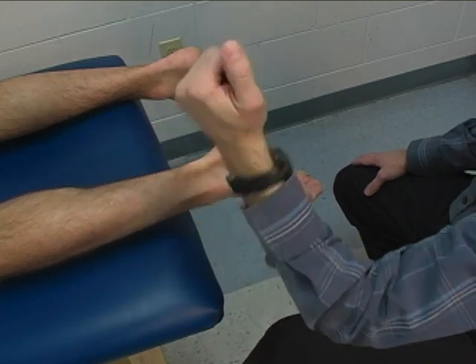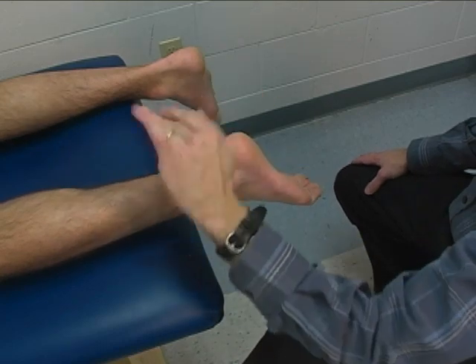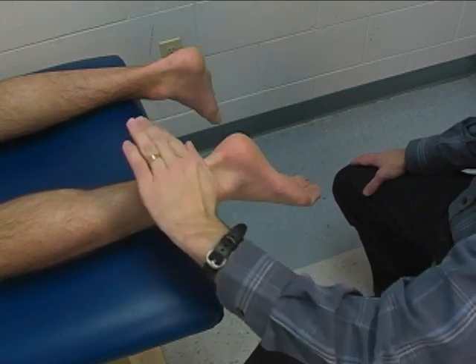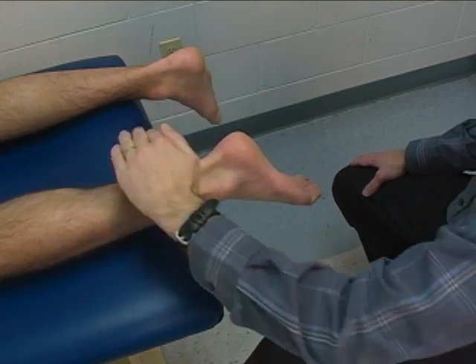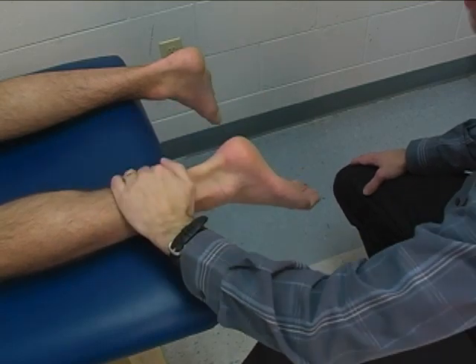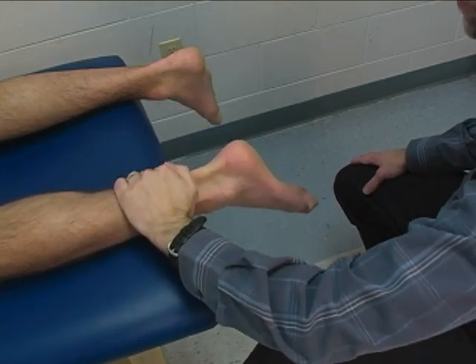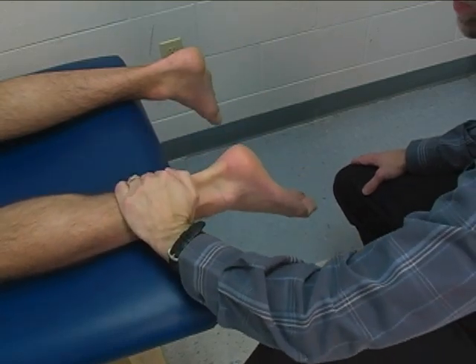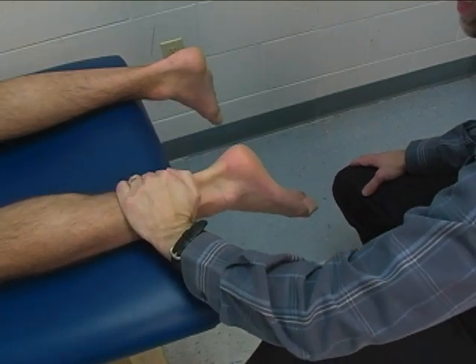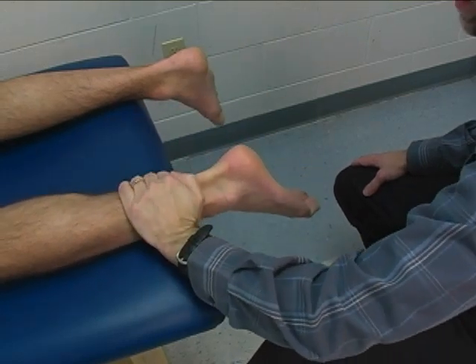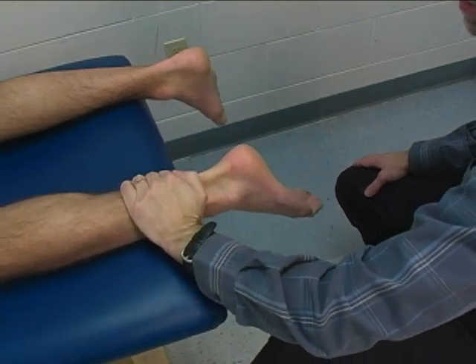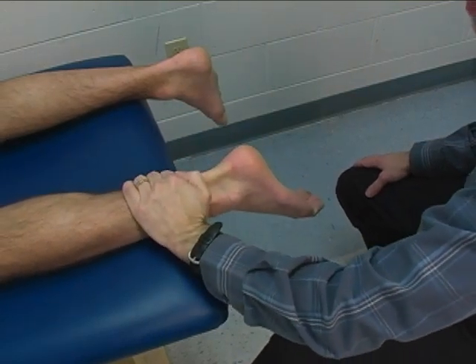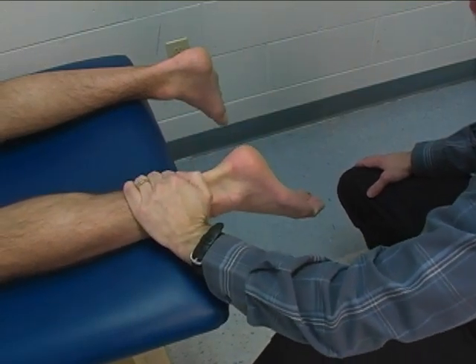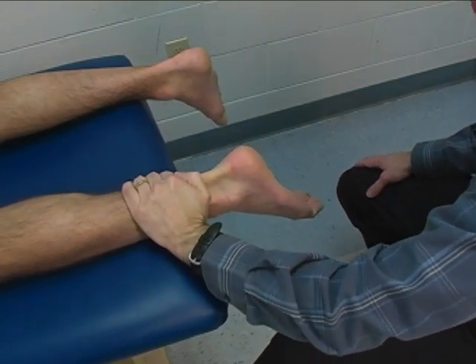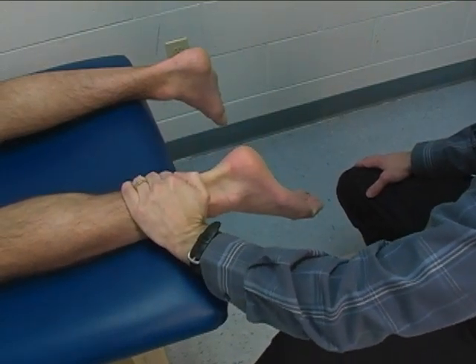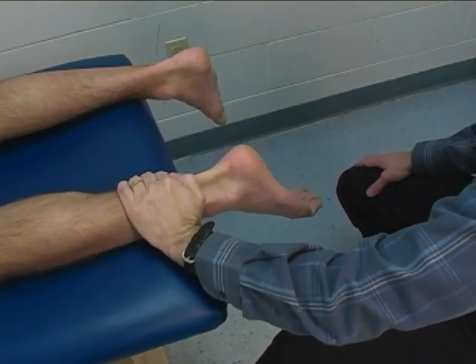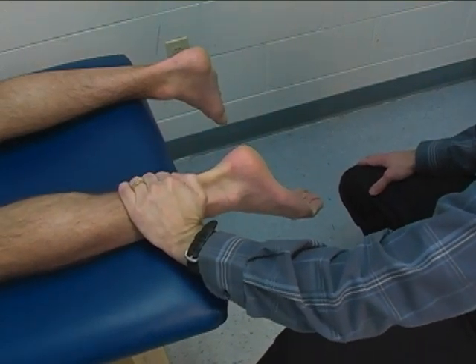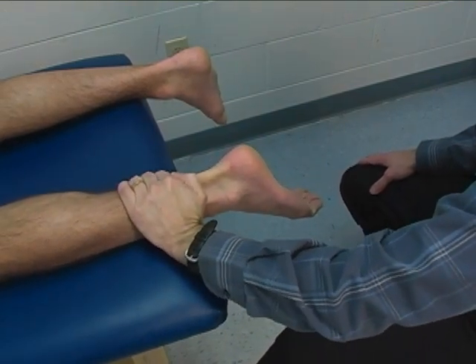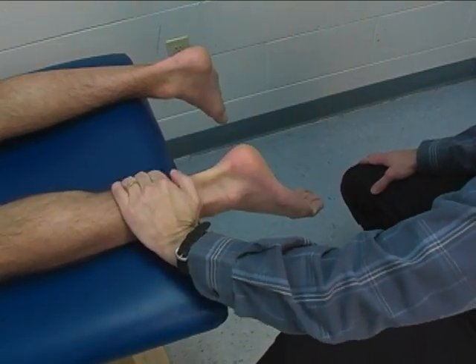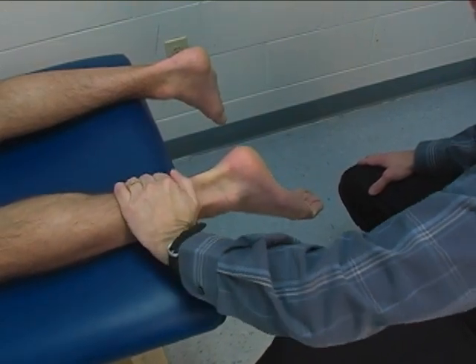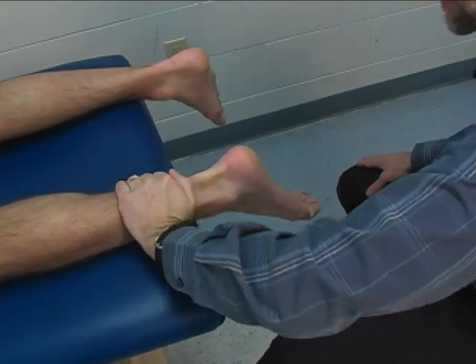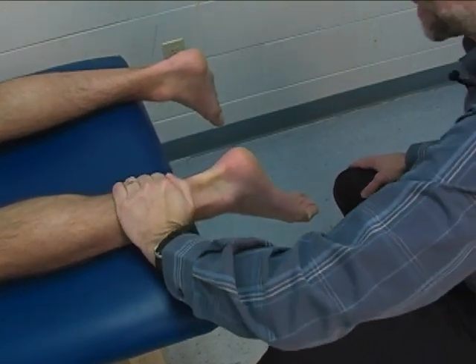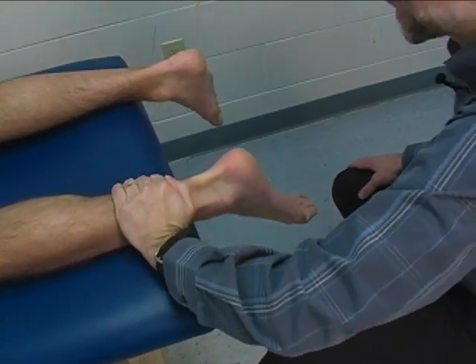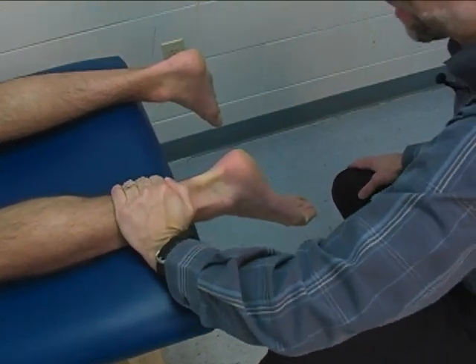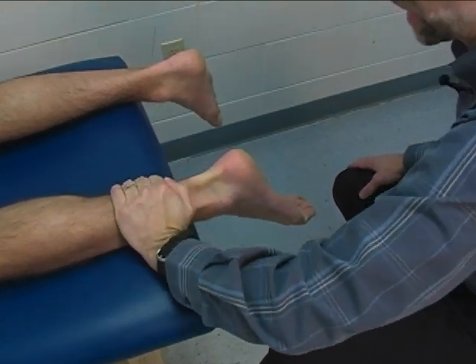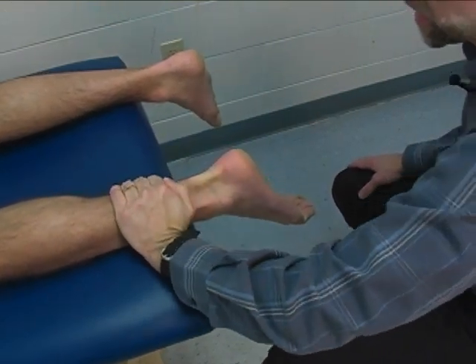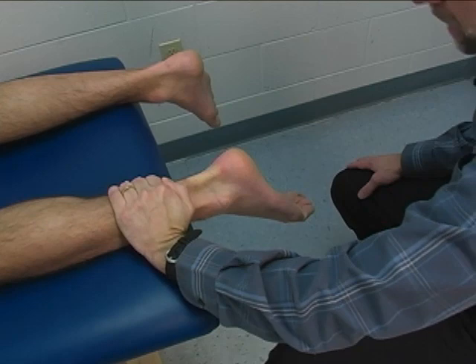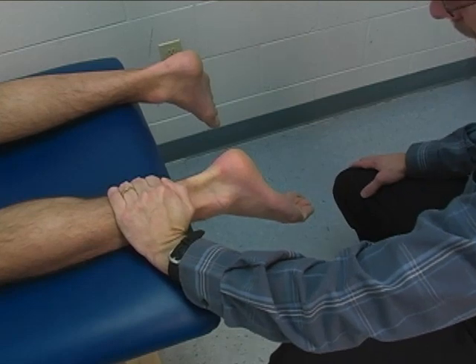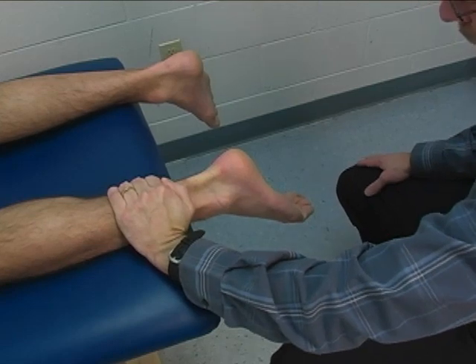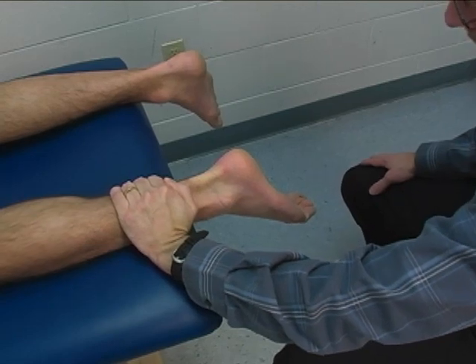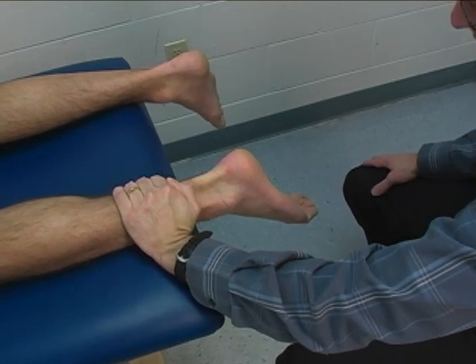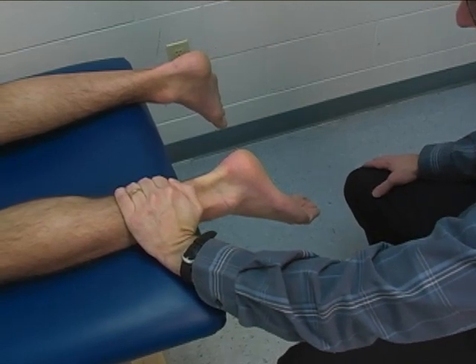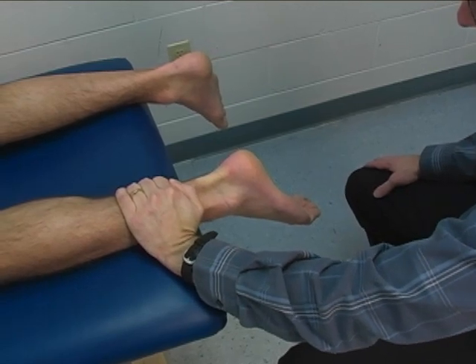Stabilization is provided at the posterior distal tibia, just stabilizing it down against the mat.